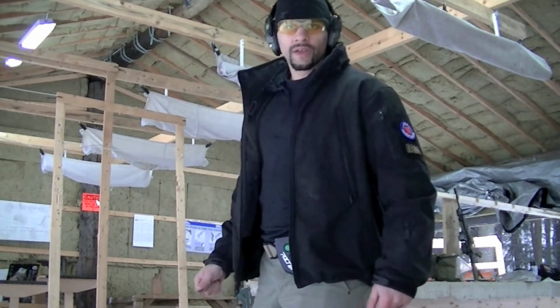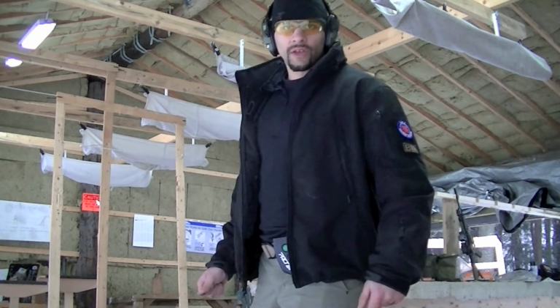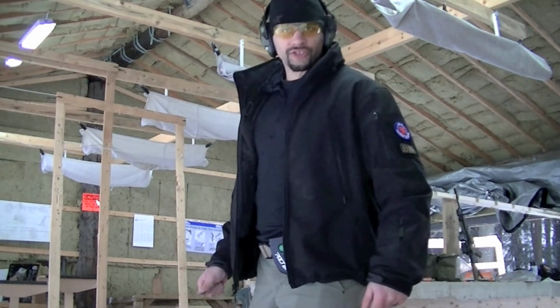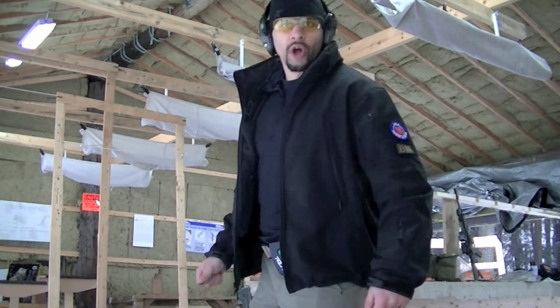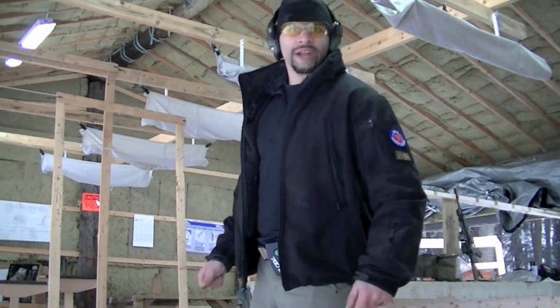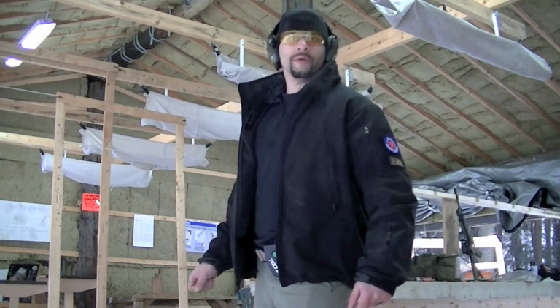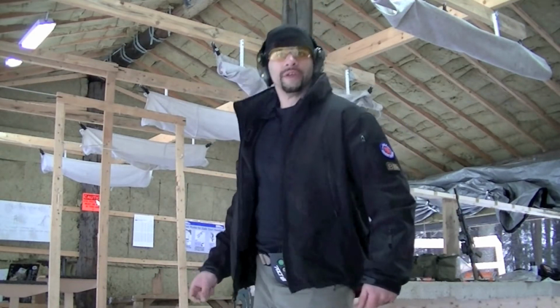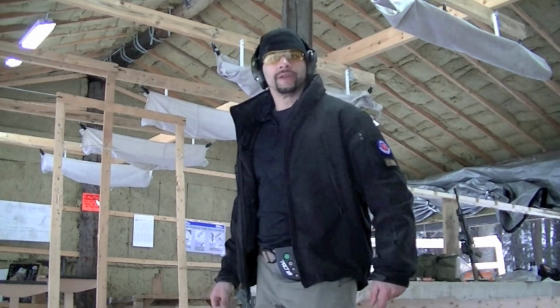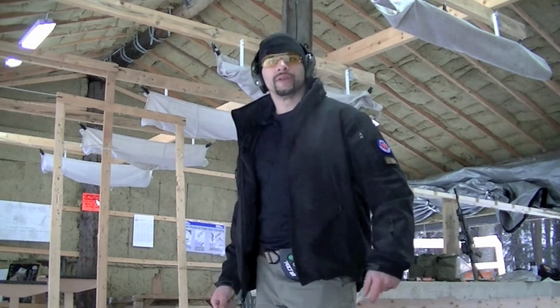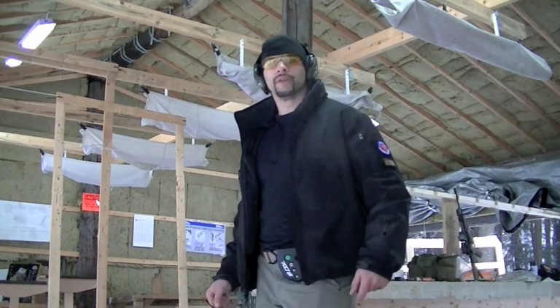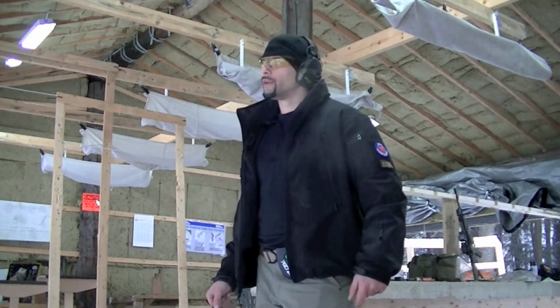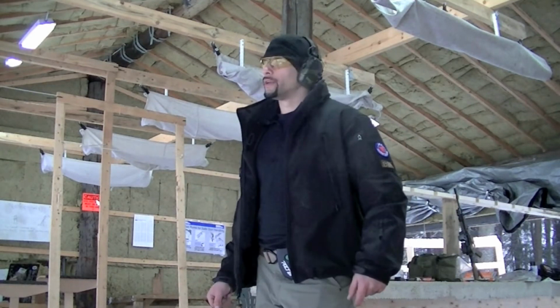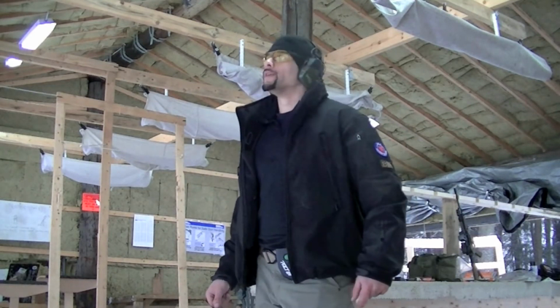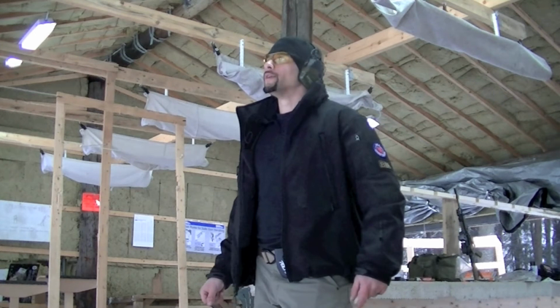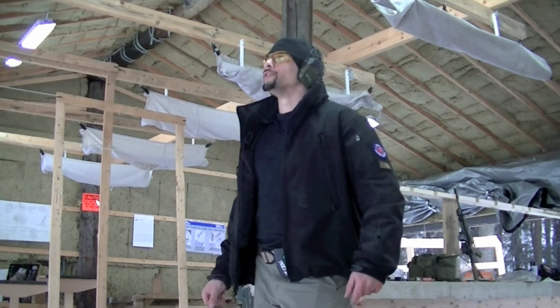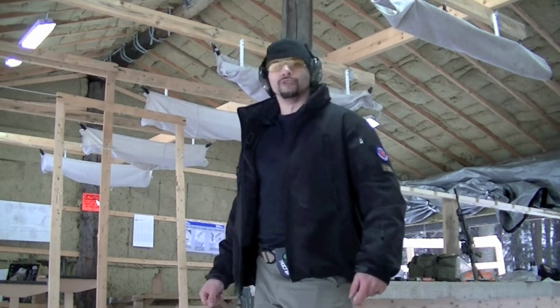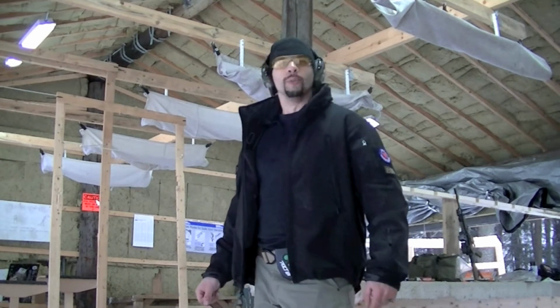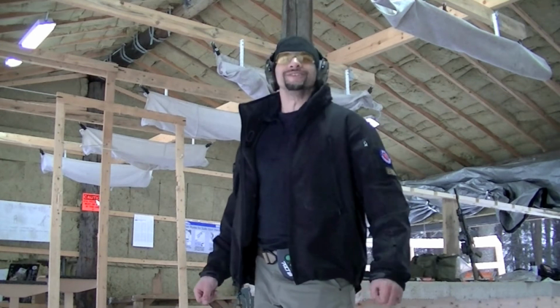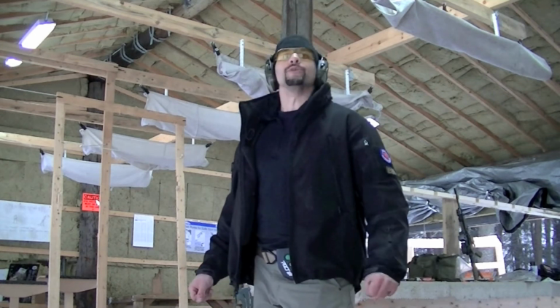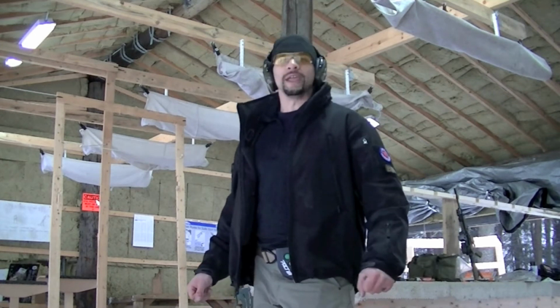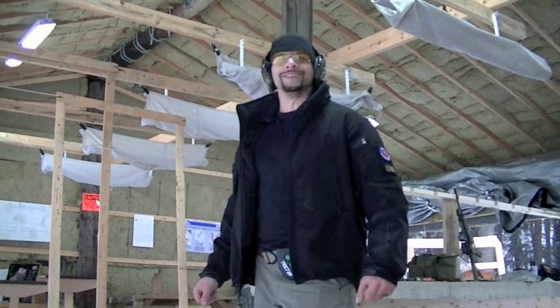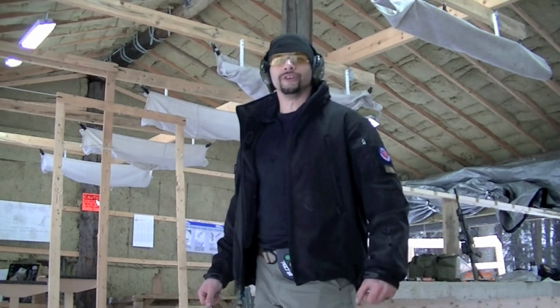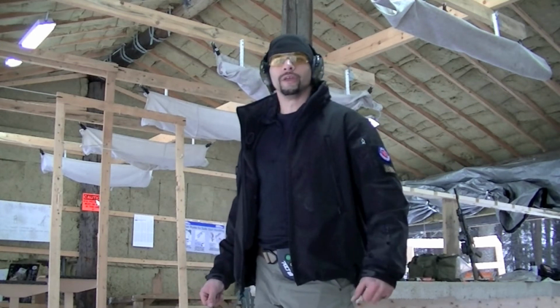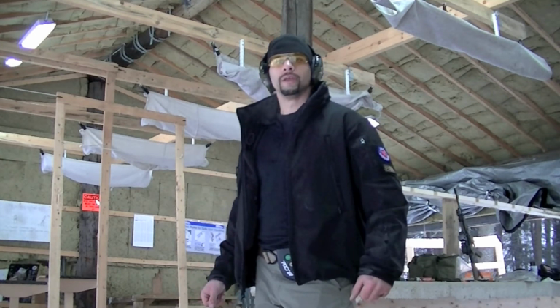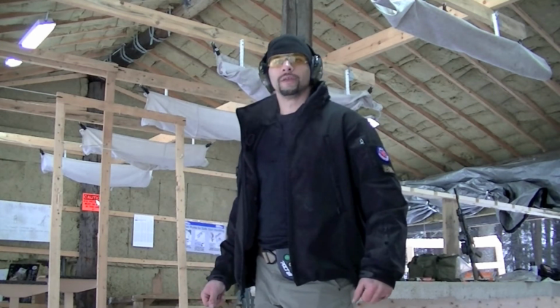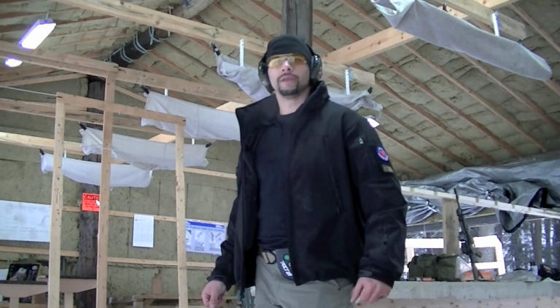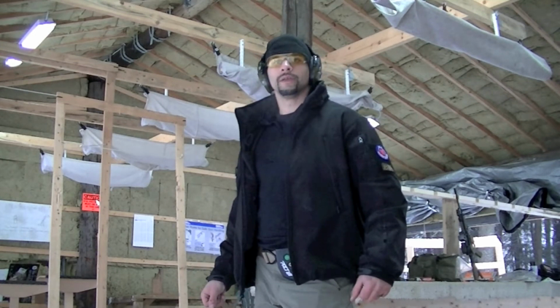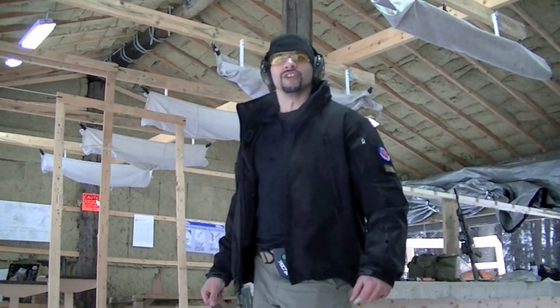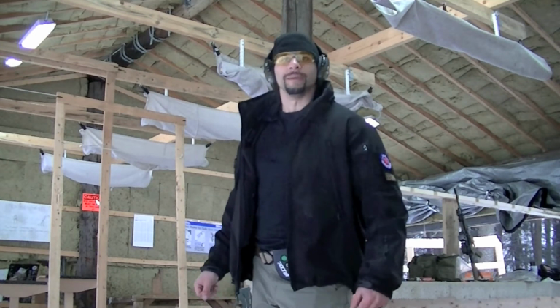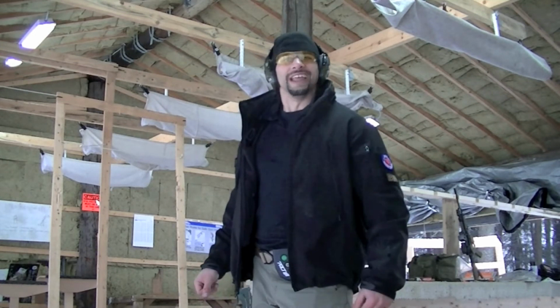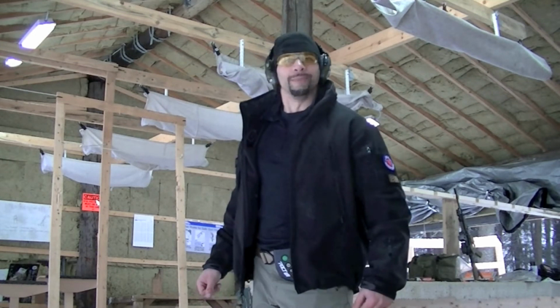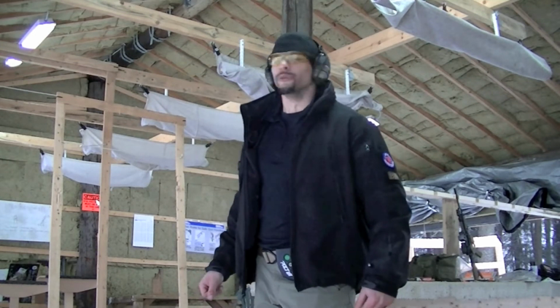It's snowing out, so nobody's at the range except Tenth Mountain.